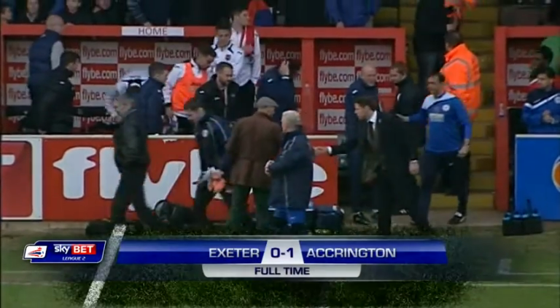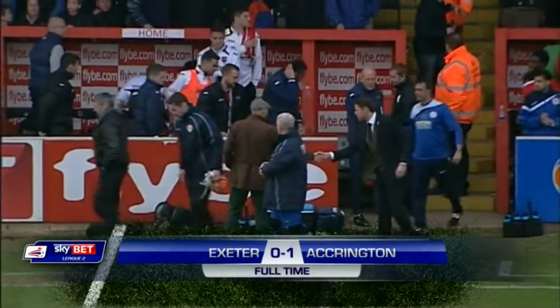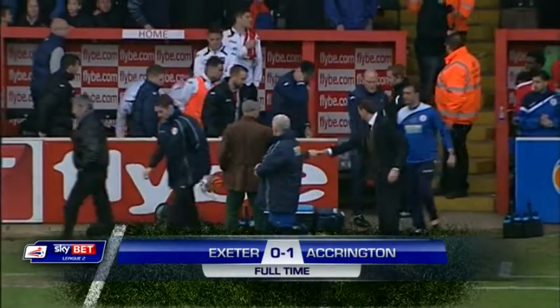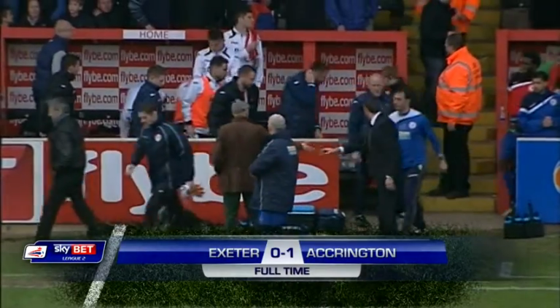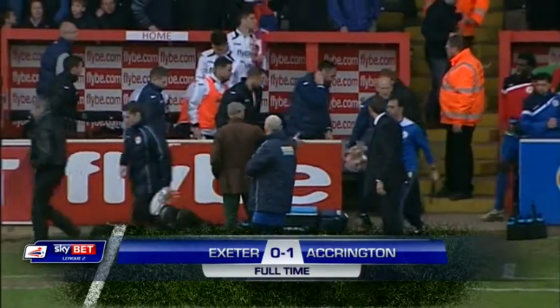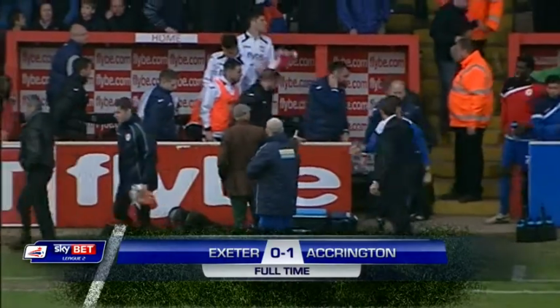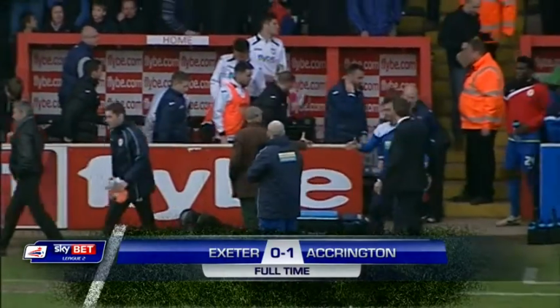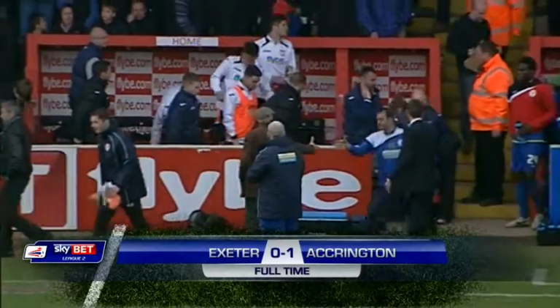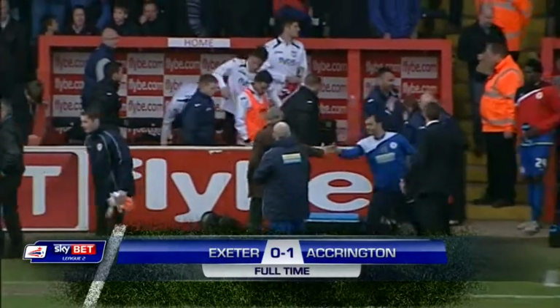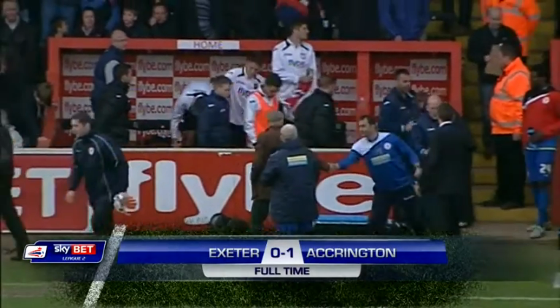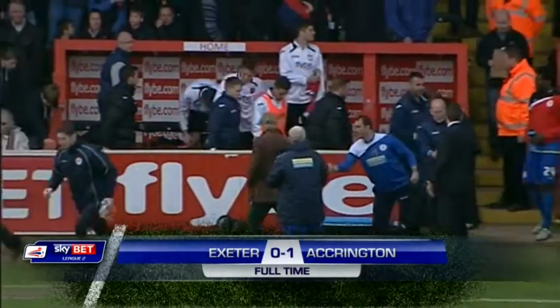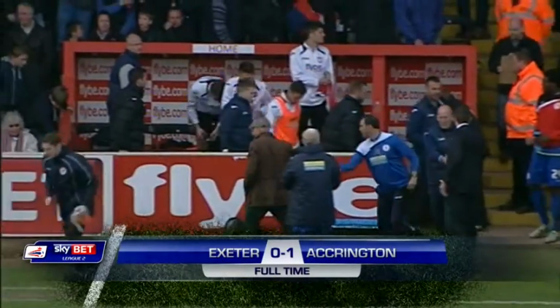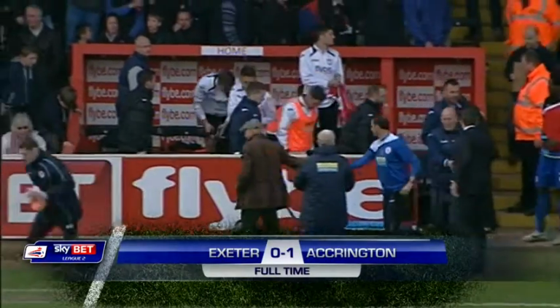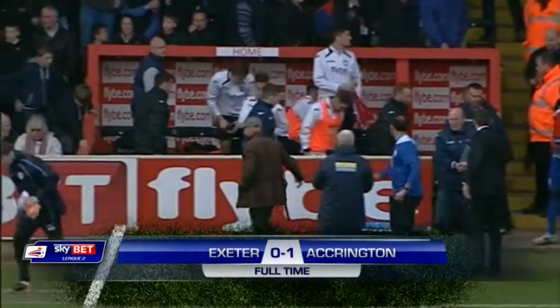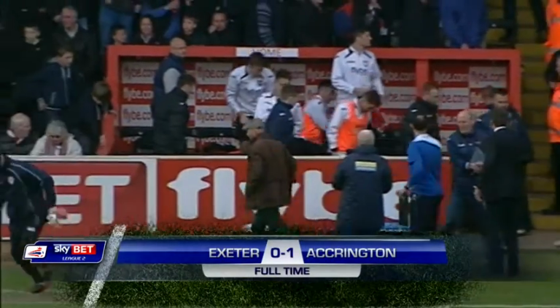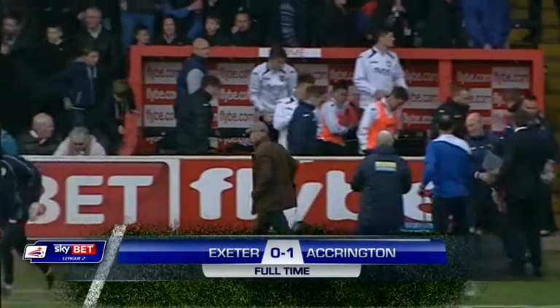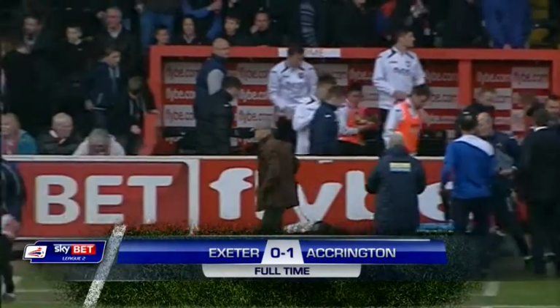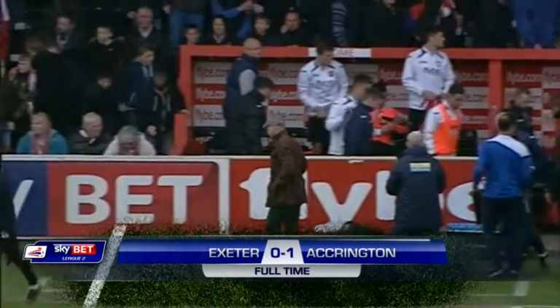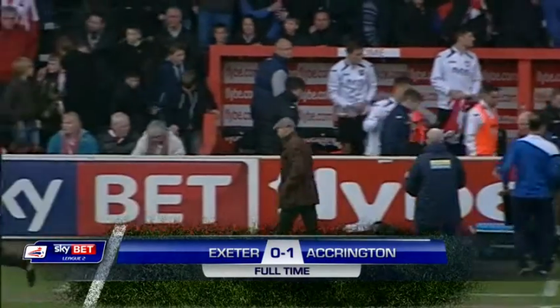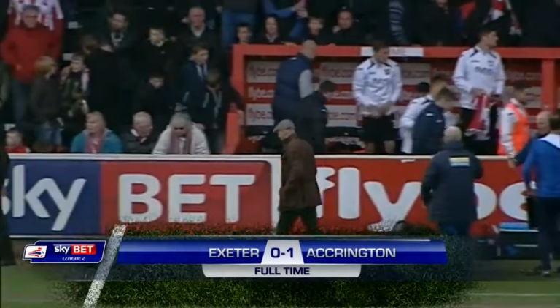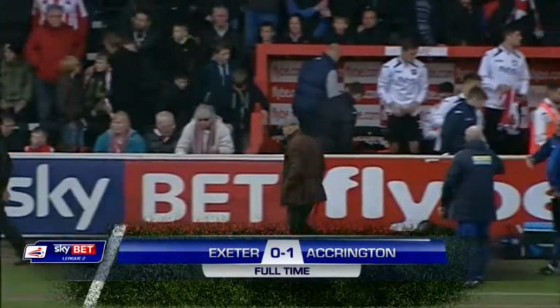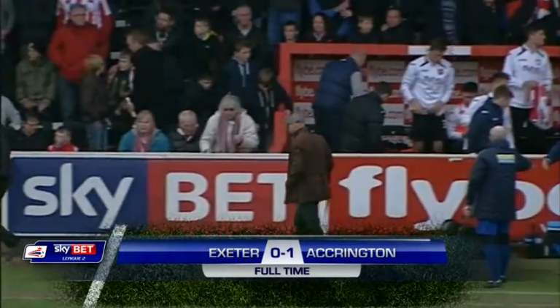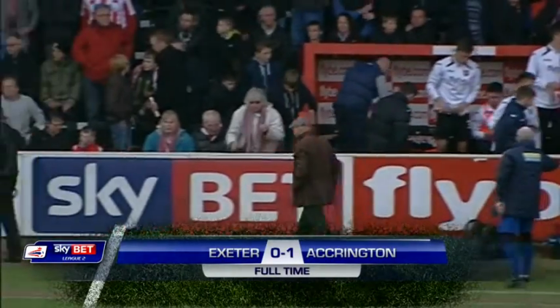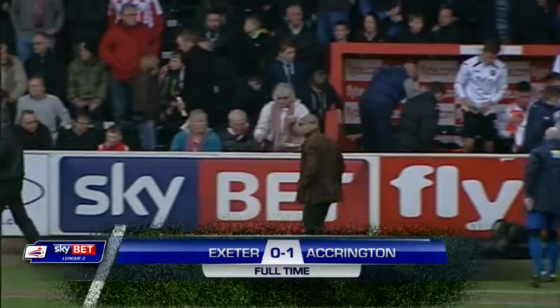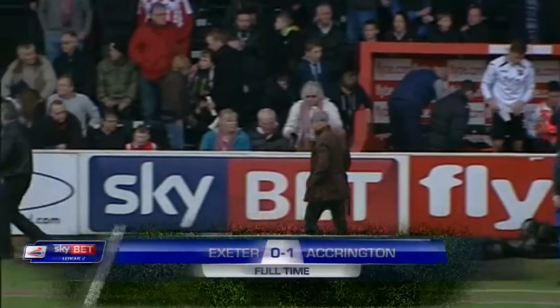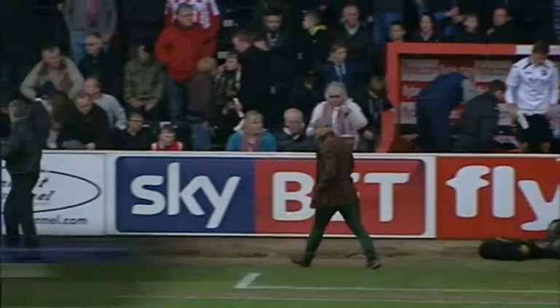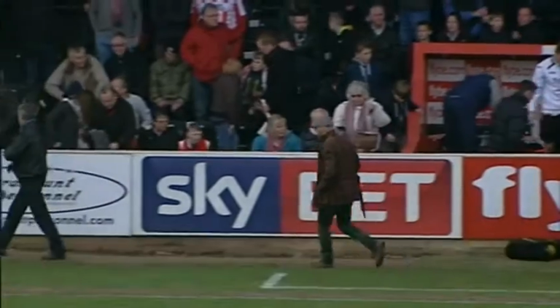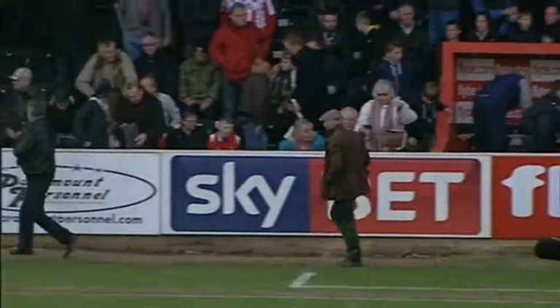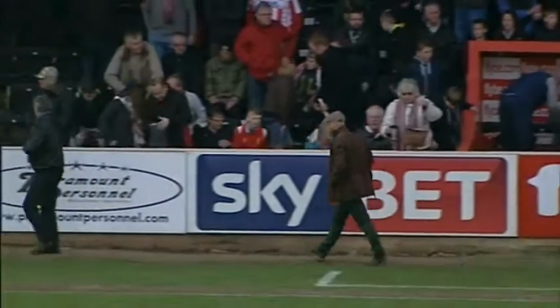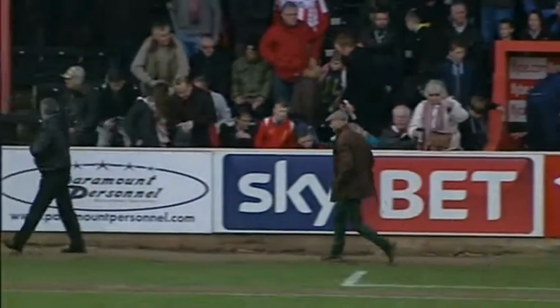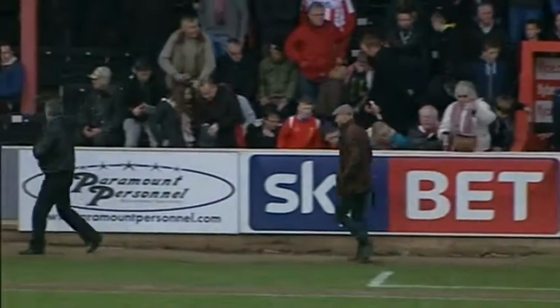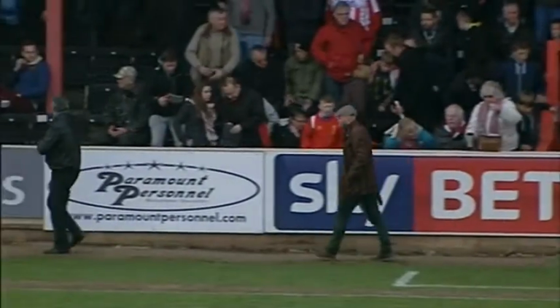An away win for Accrington Stanley. That takes them up above Paul Tisdale's team in the table.